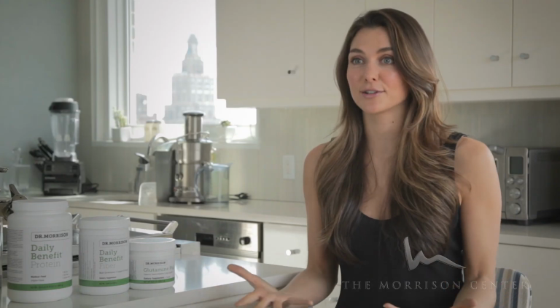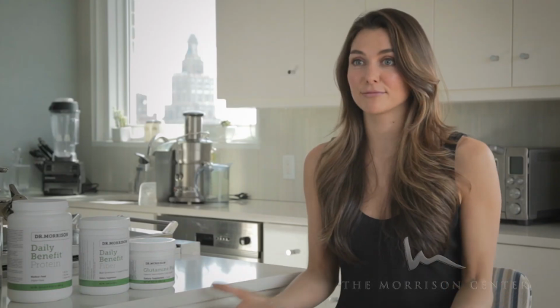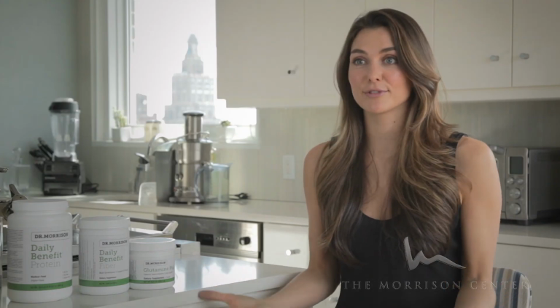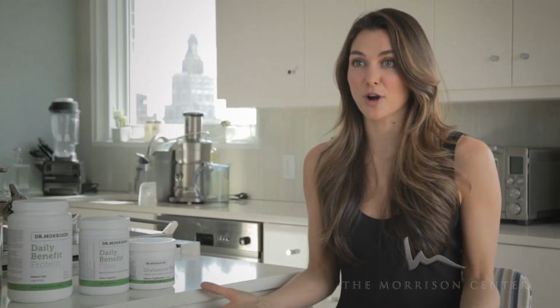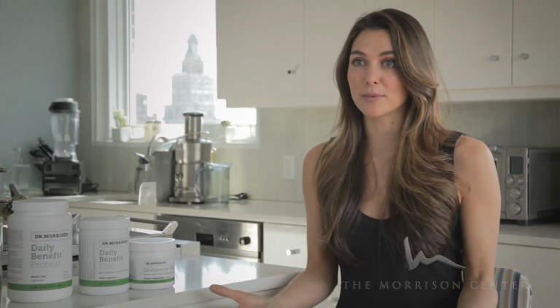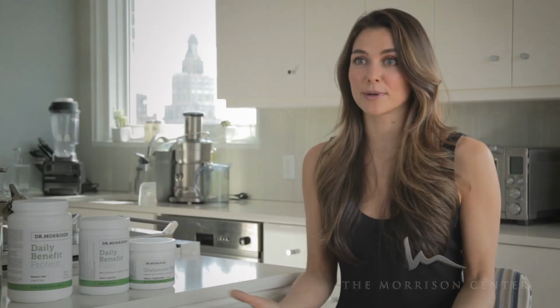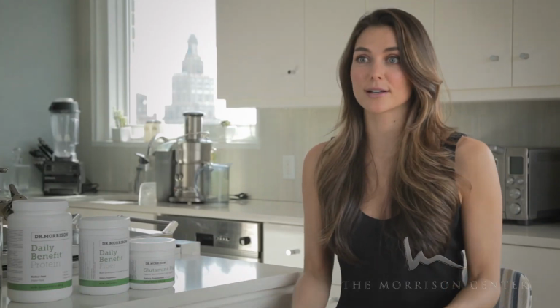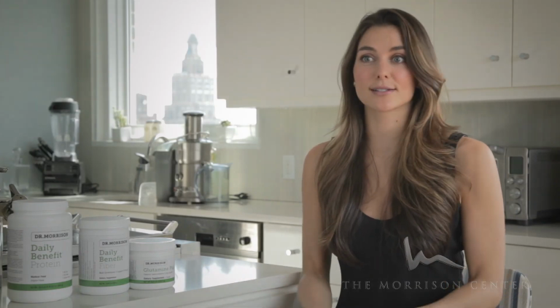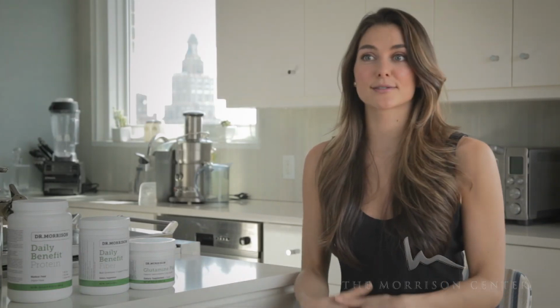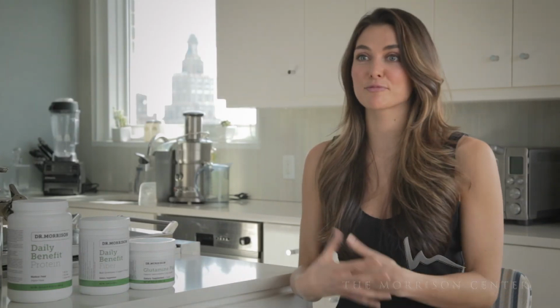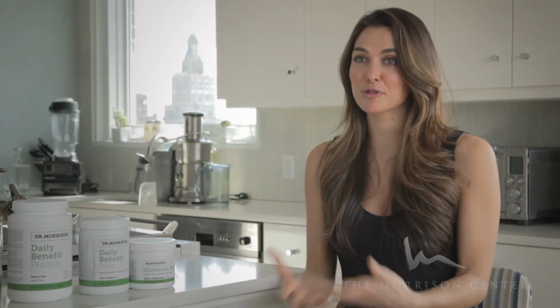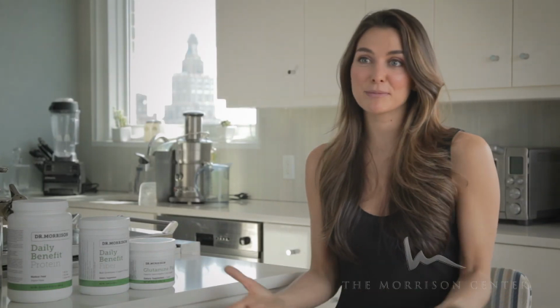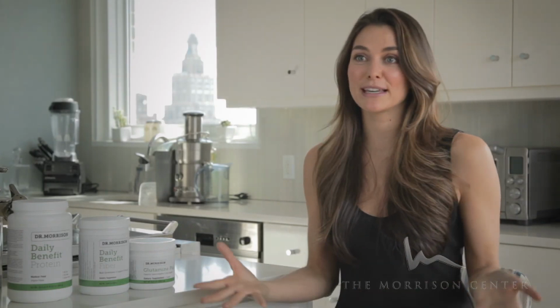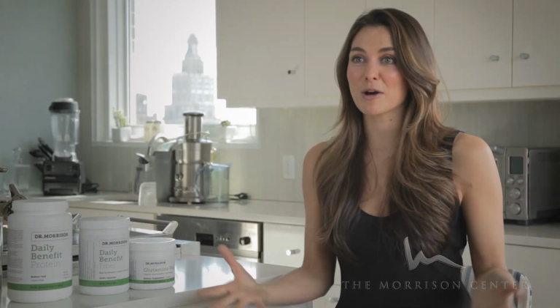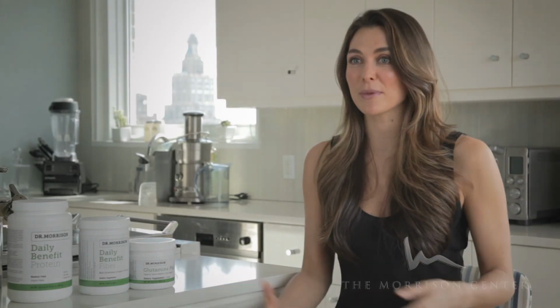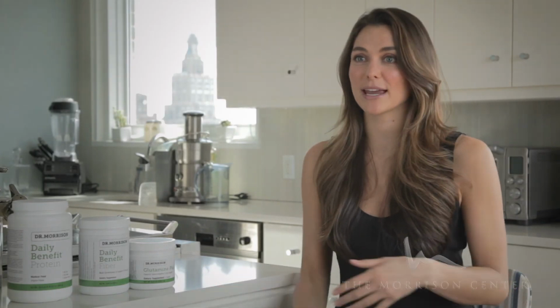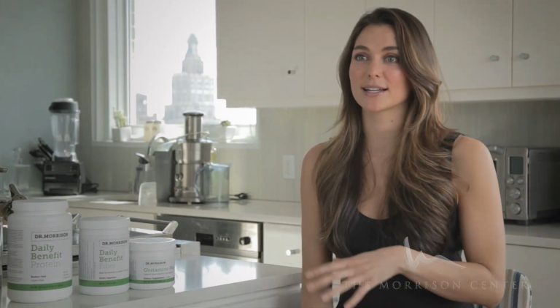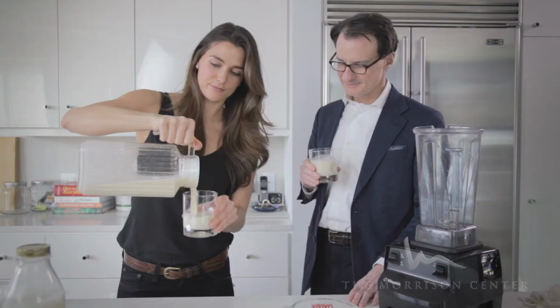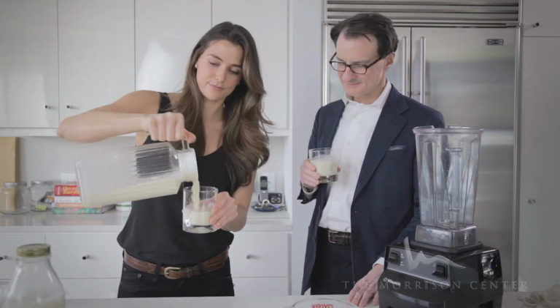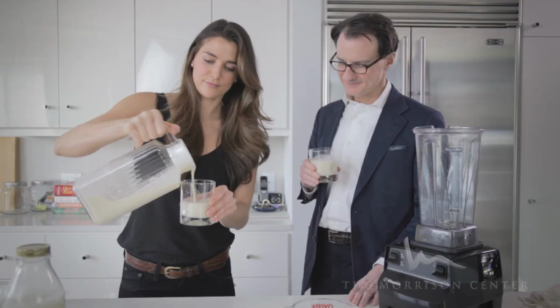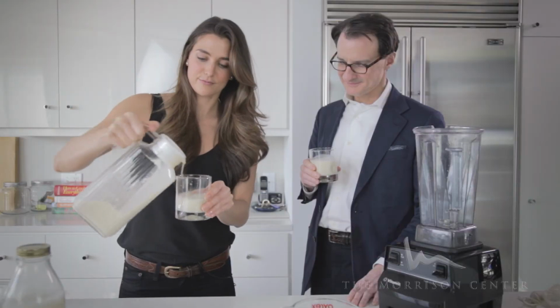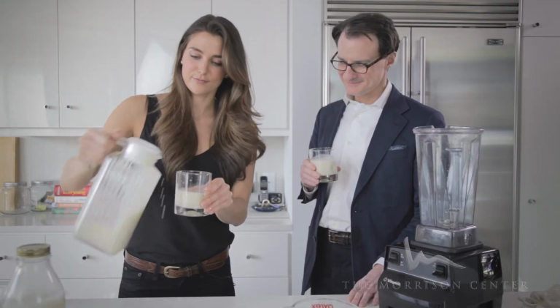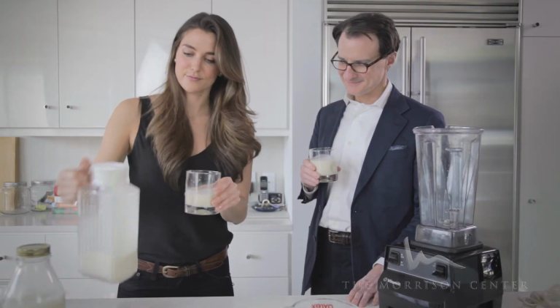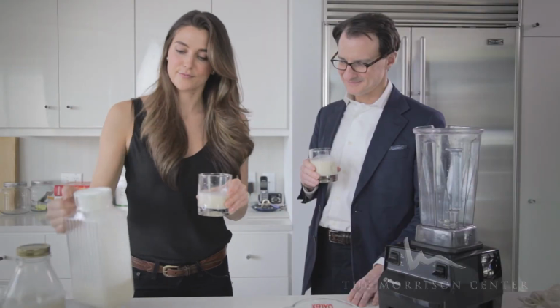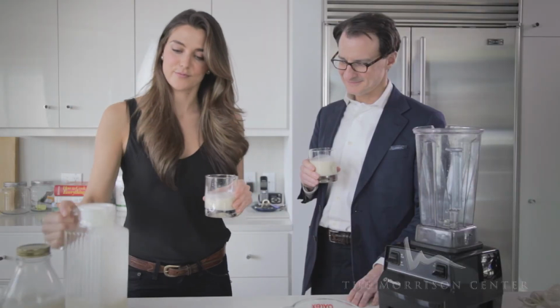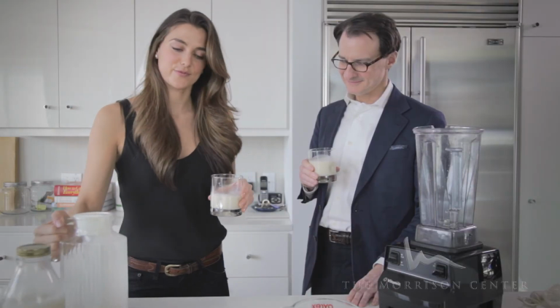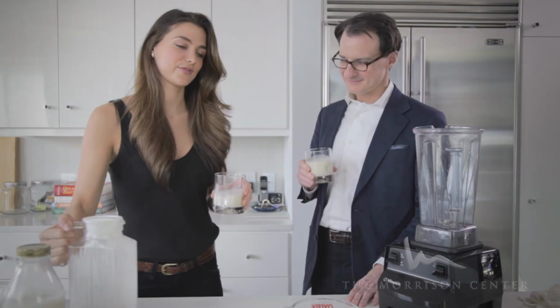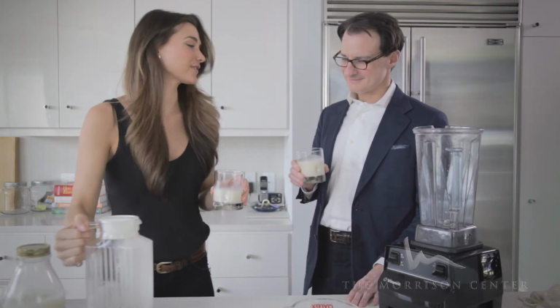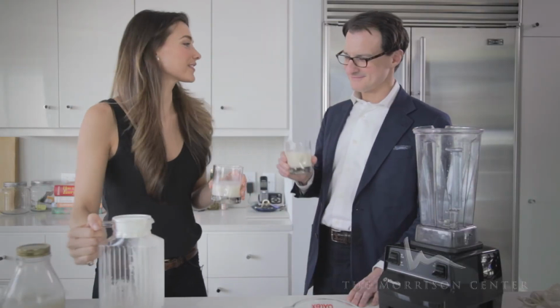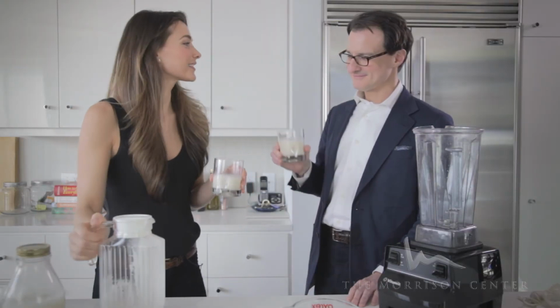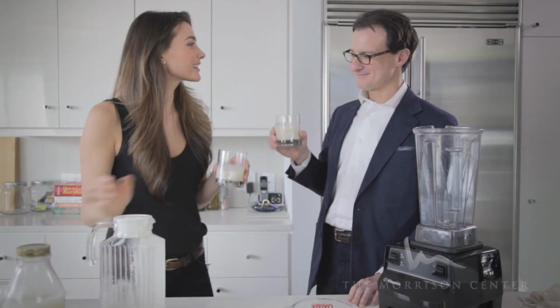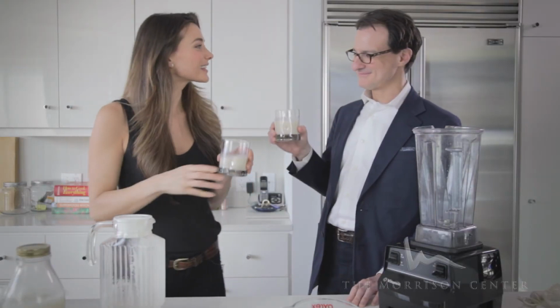Your almond milk is creamy, homemade, and it's a delicious non-dairy benefit.